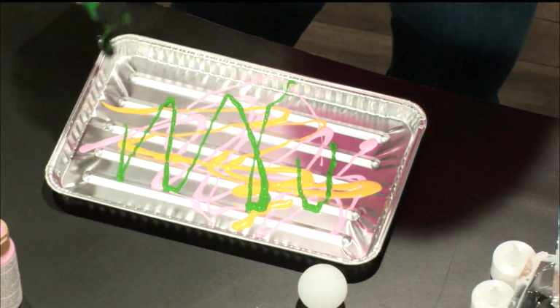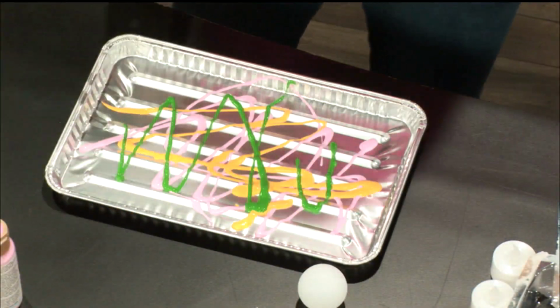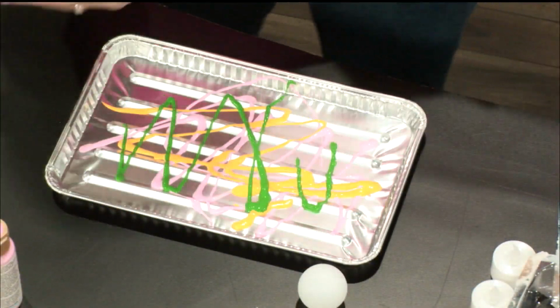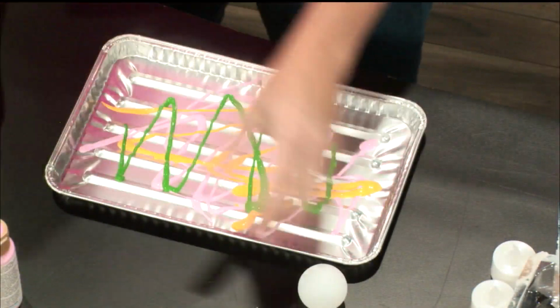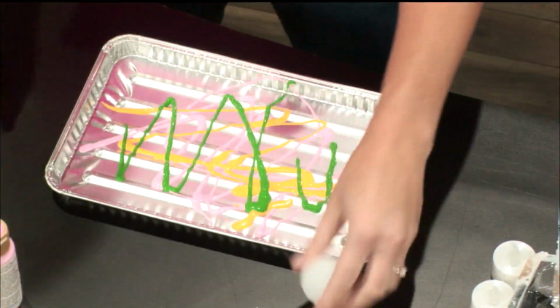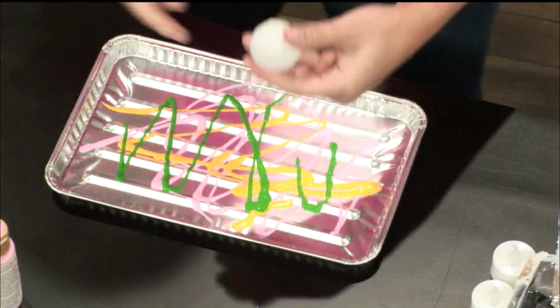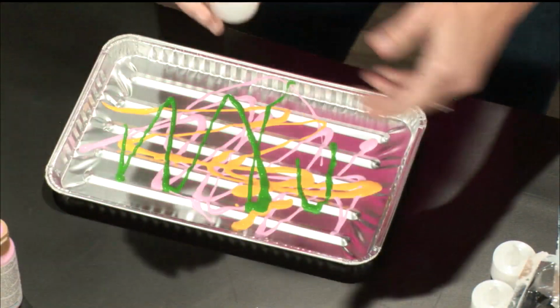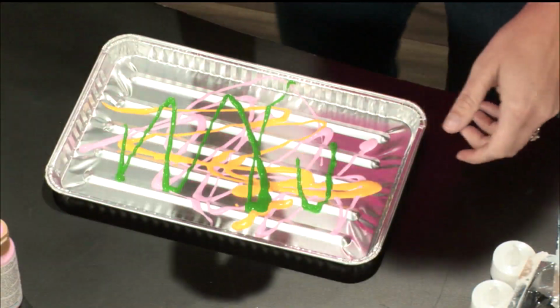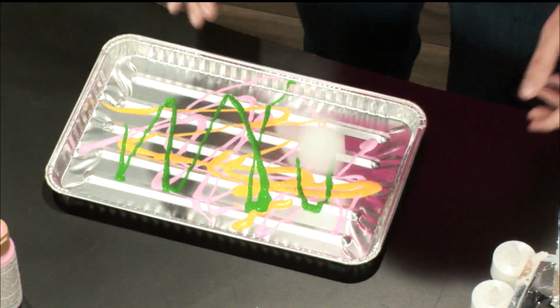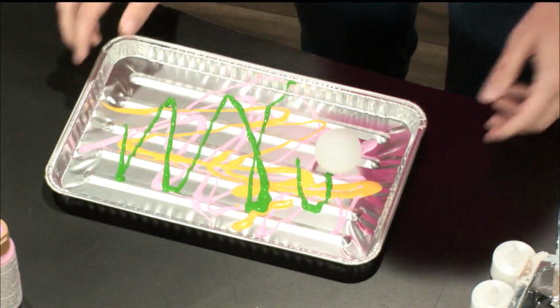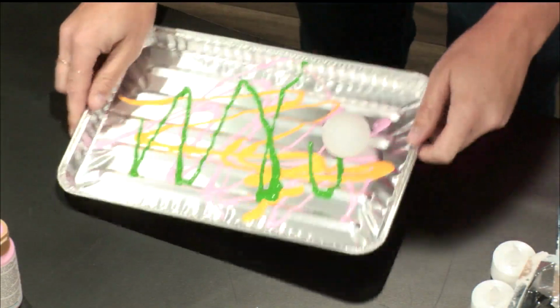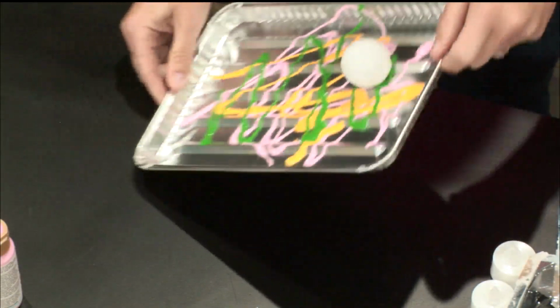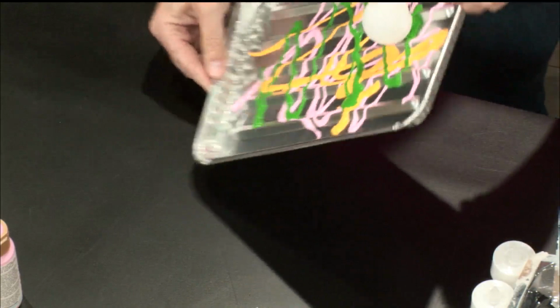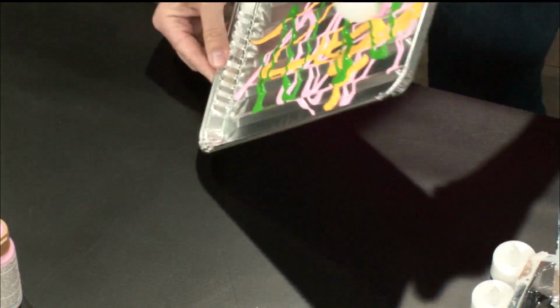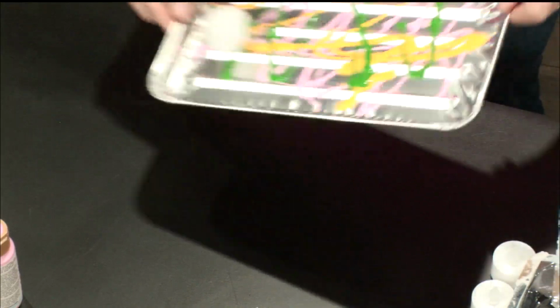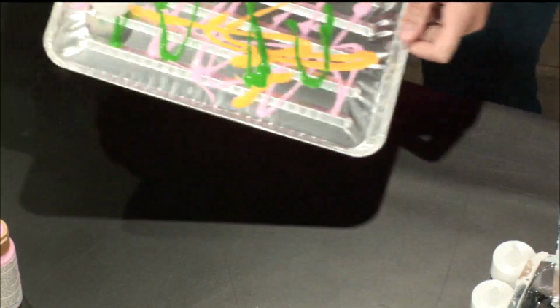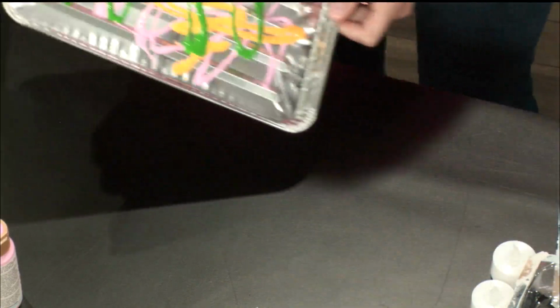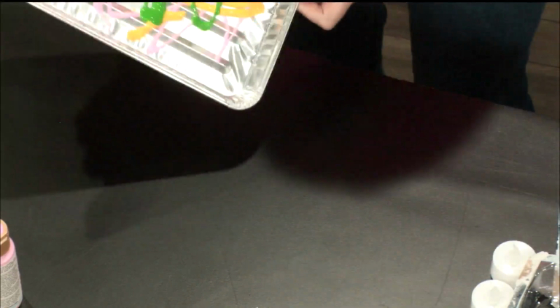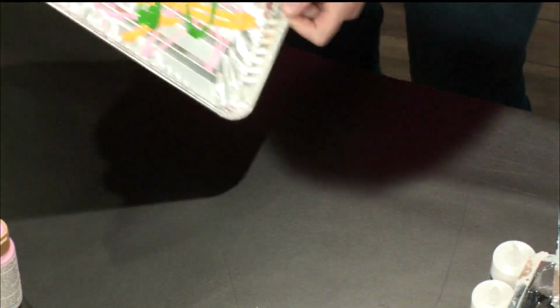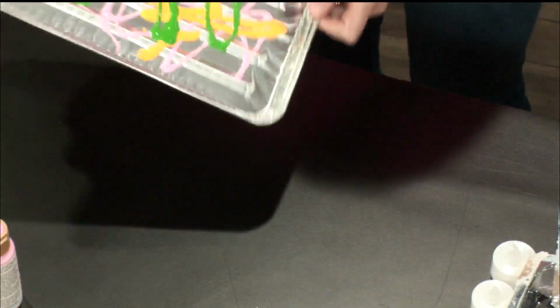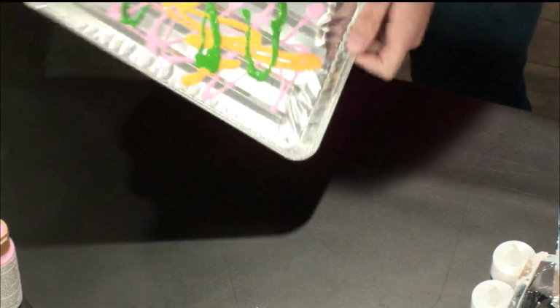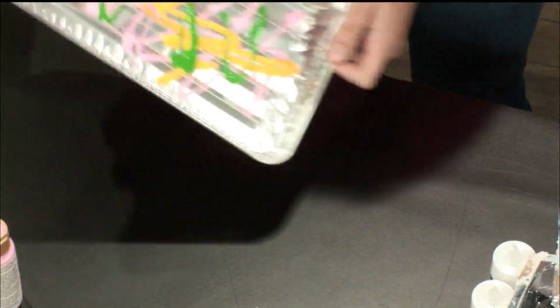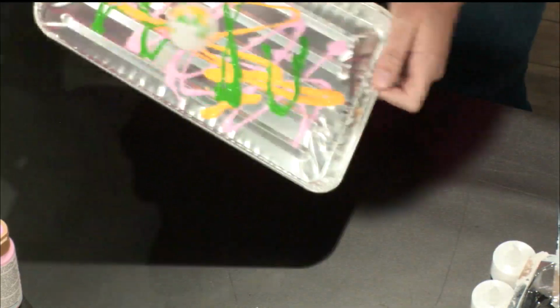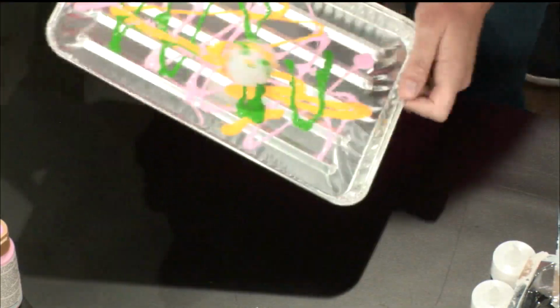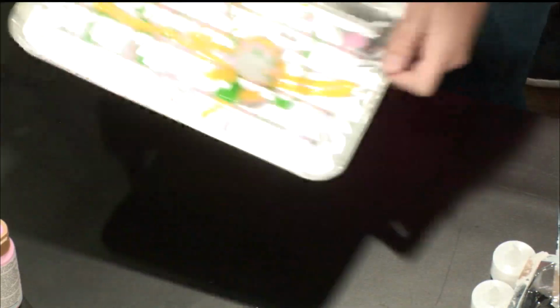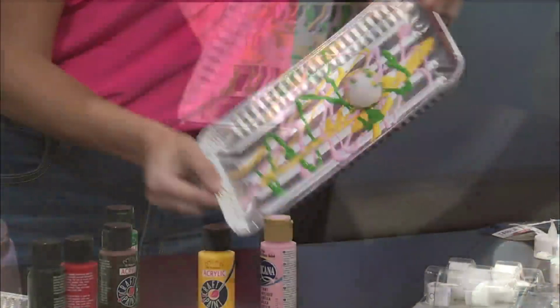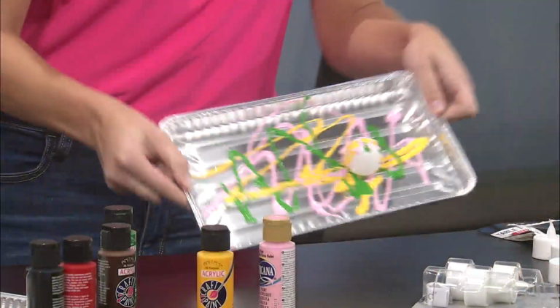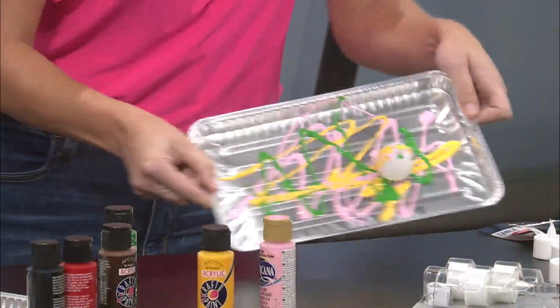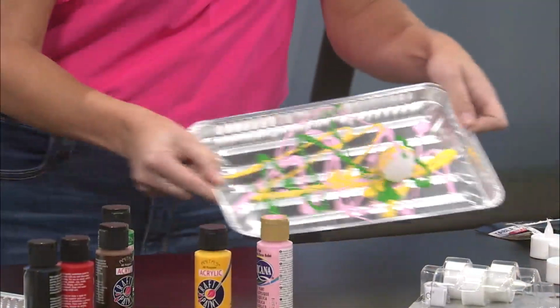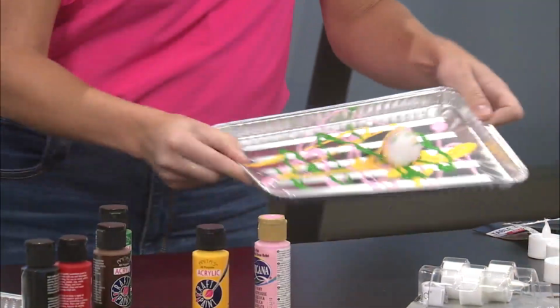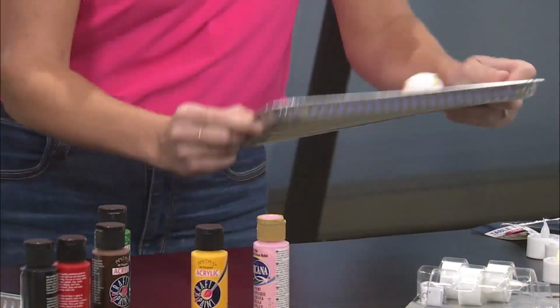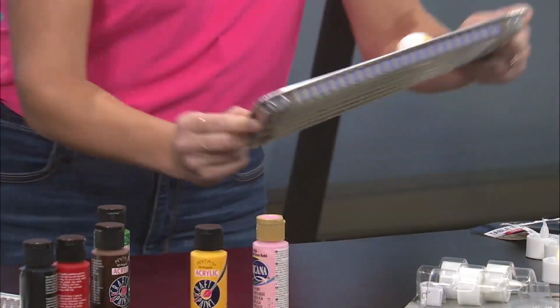Ooh! It's gonna be fun. Then you just take your ball and roll it around. I'm gonna want one more color — I think I'll do white.